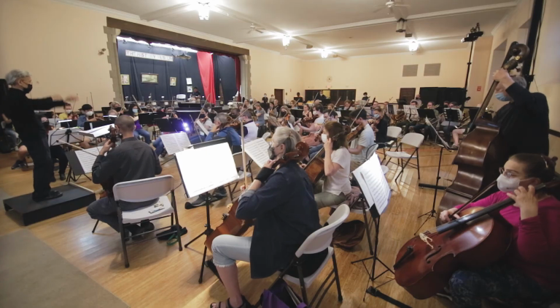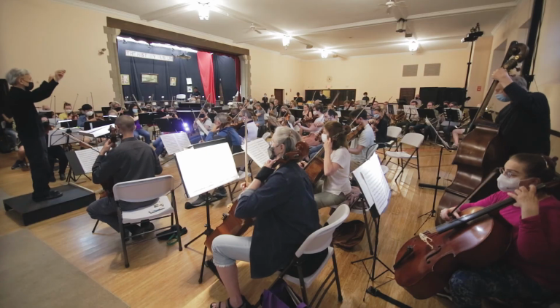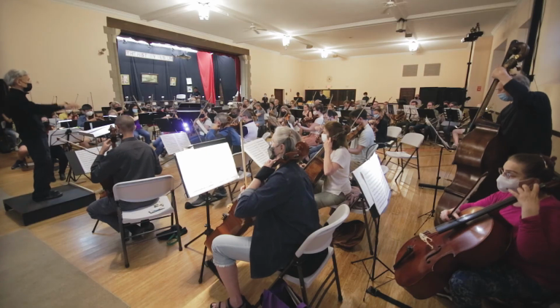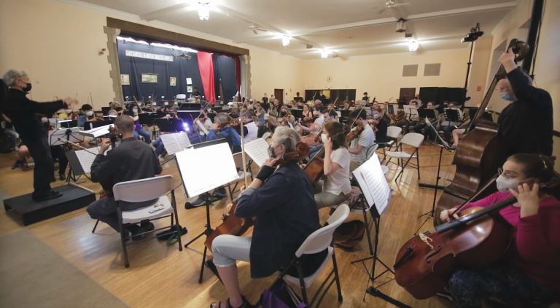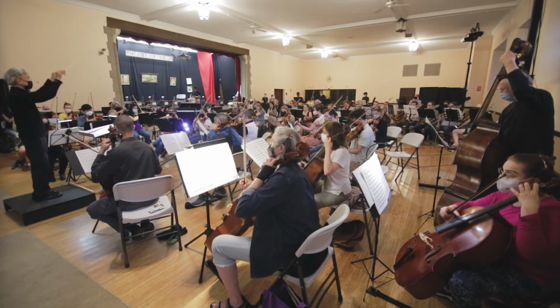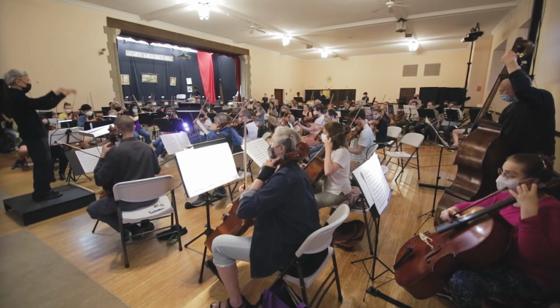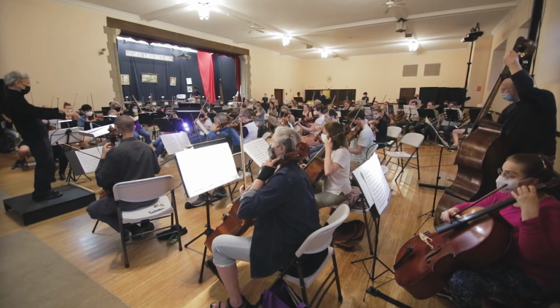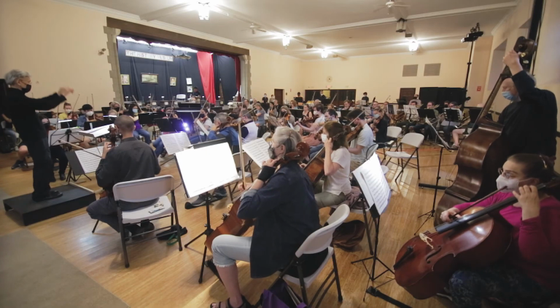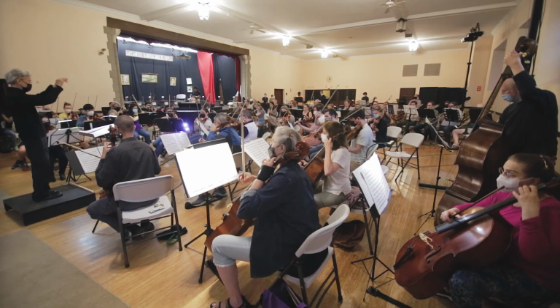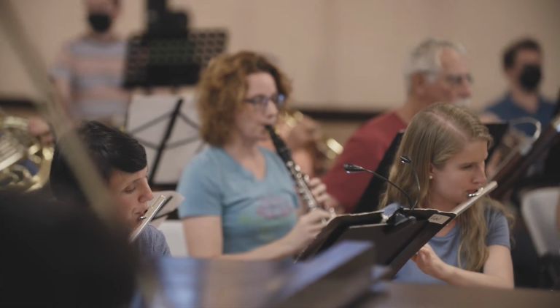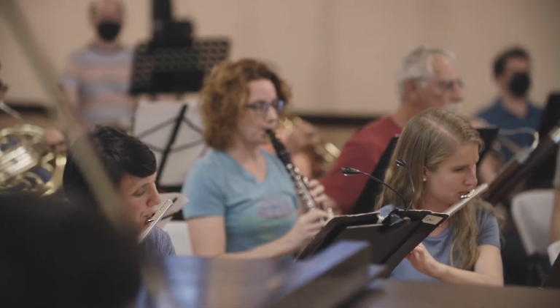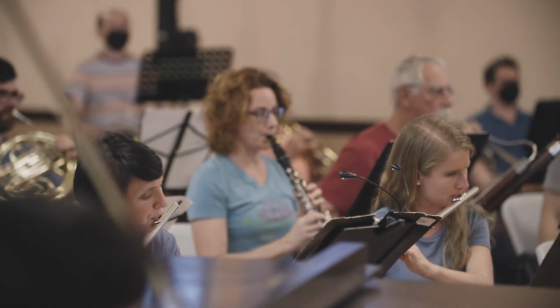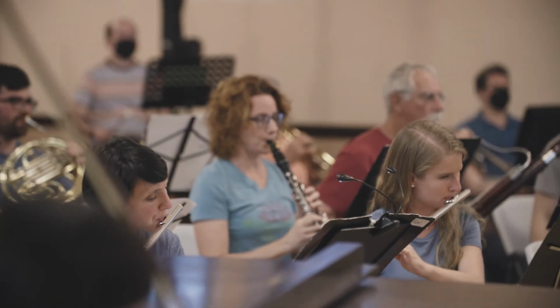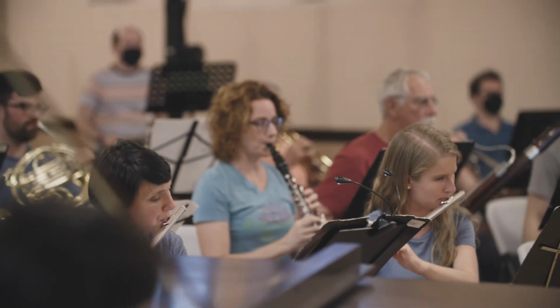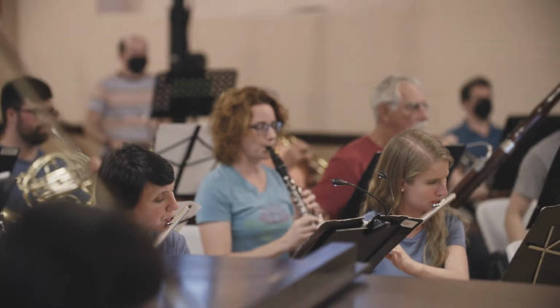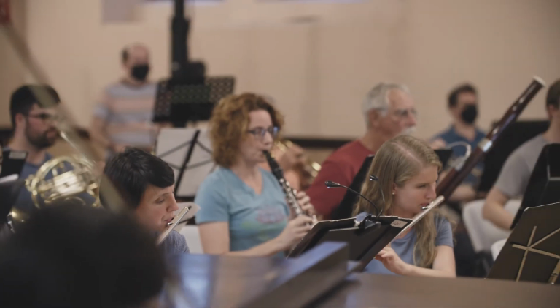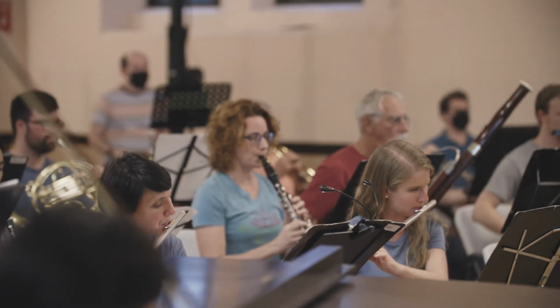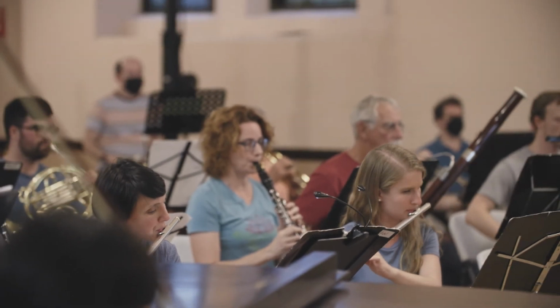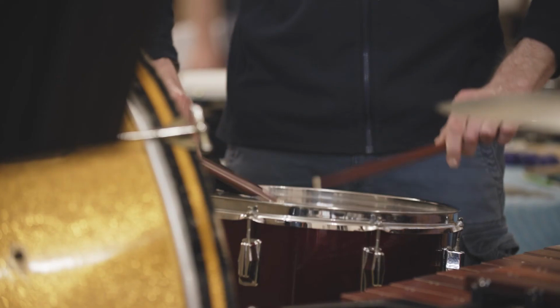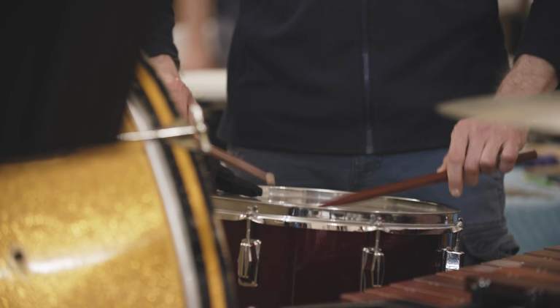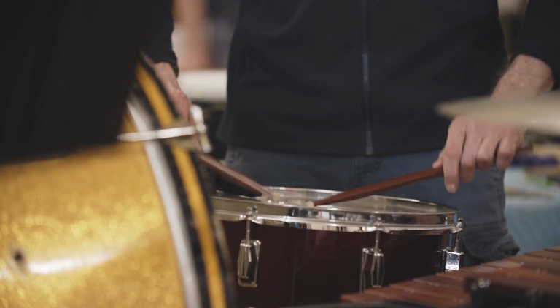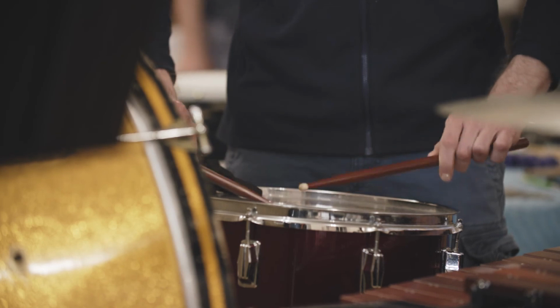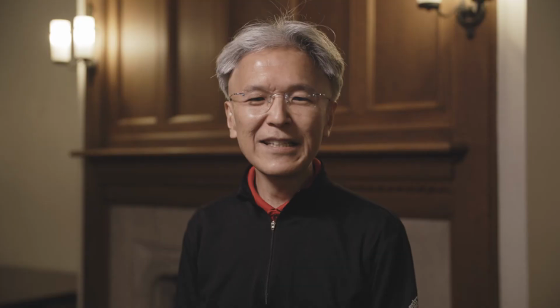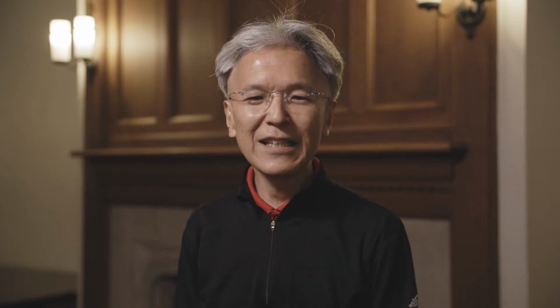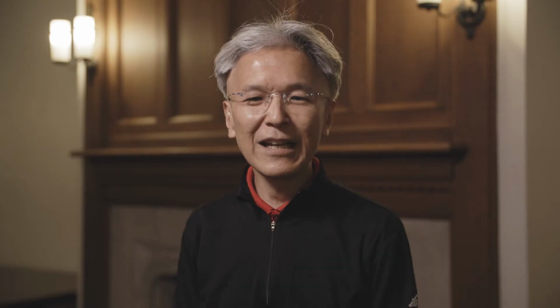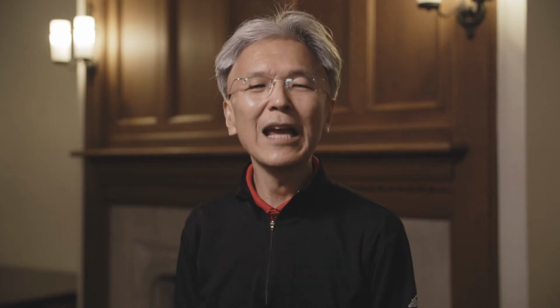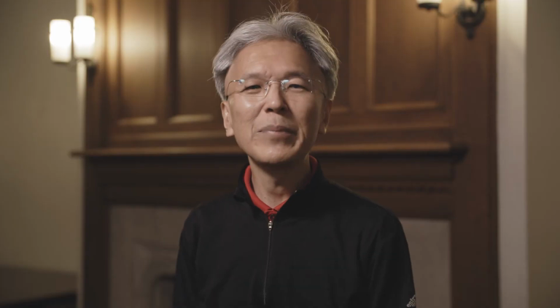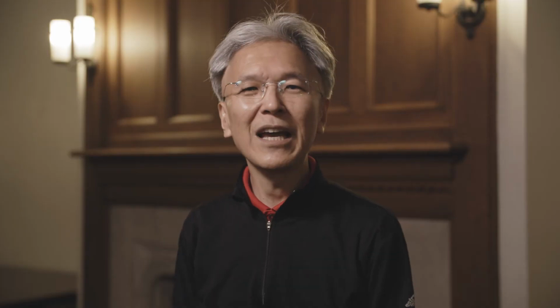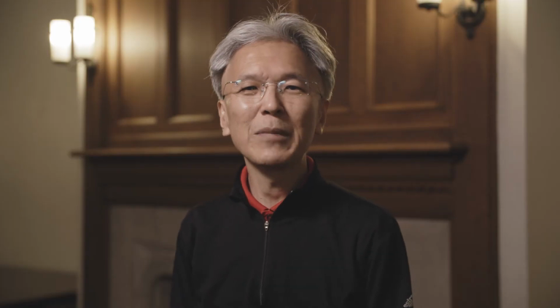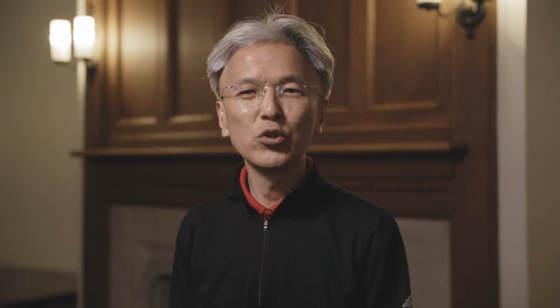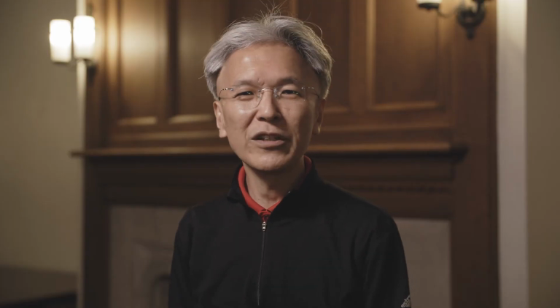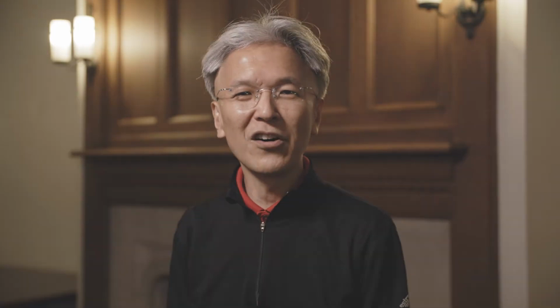Come hear Lutosławski's Concerto for Orchestra on Saturday, June 18th at 8 p.m. at Jordan Hall.